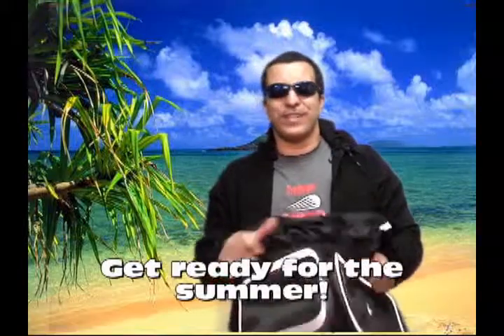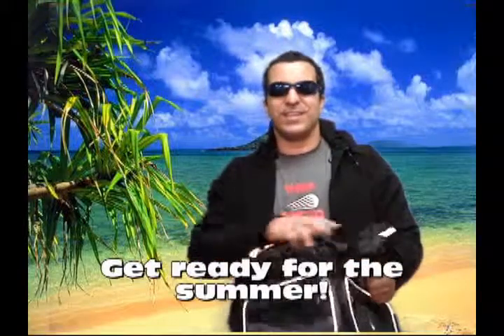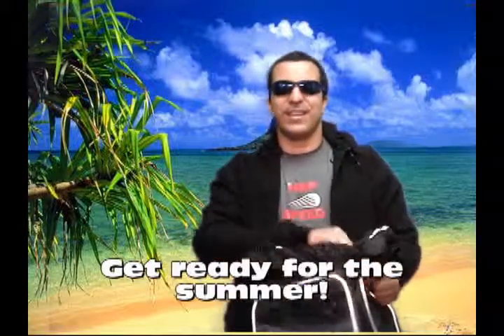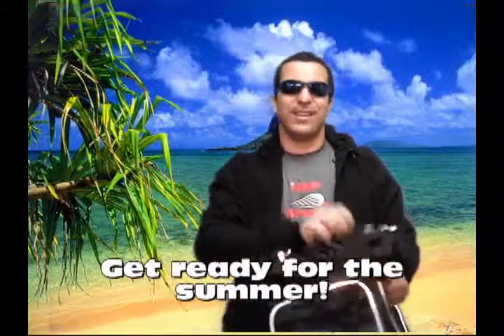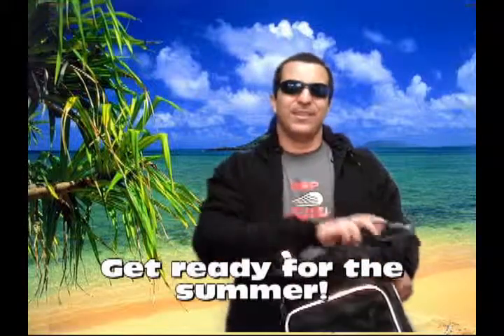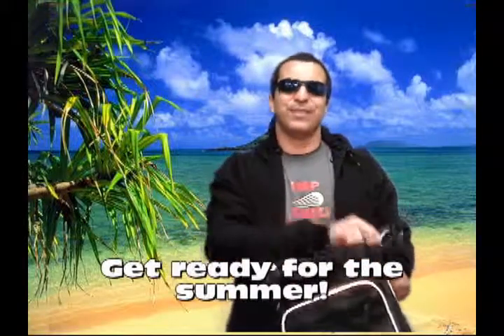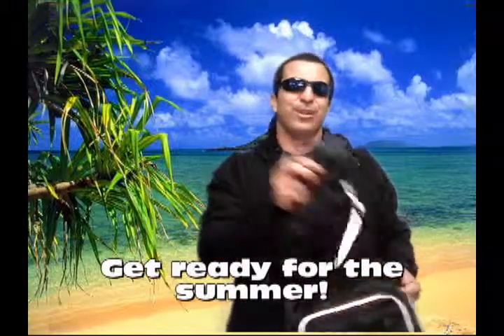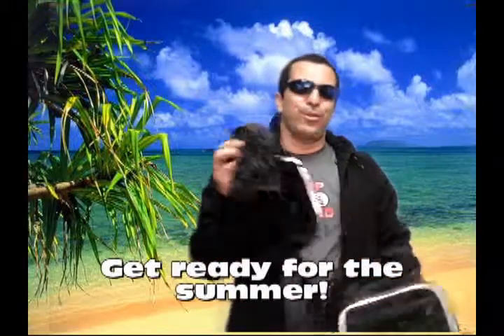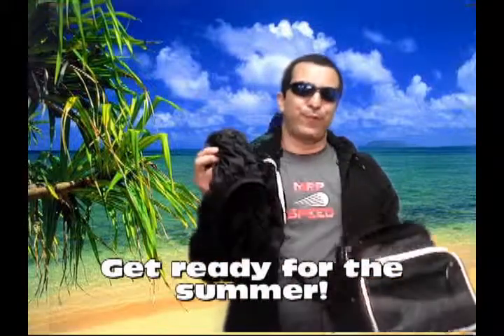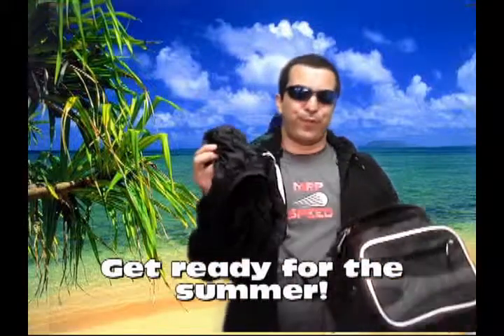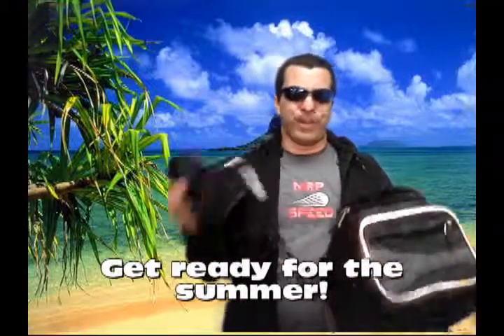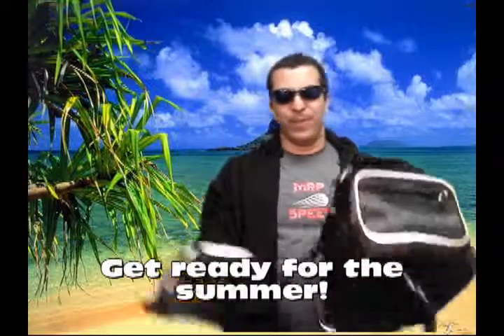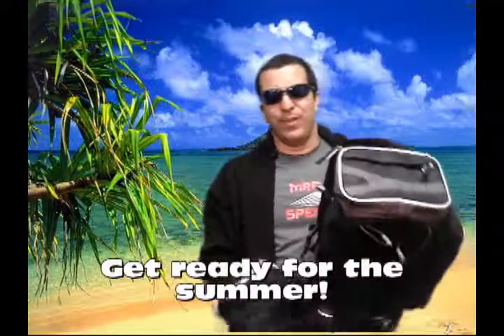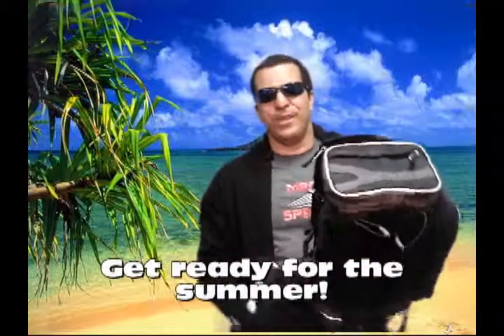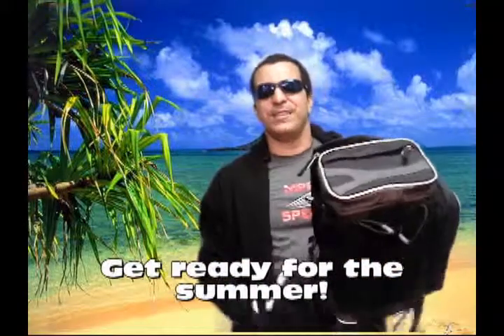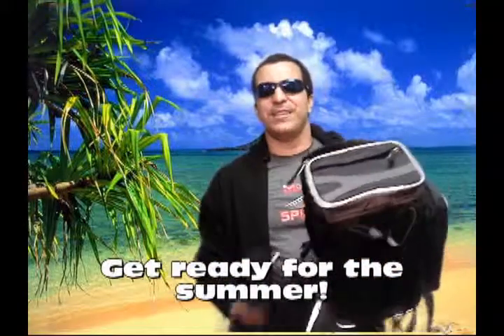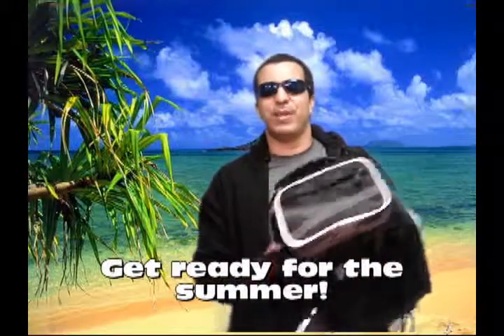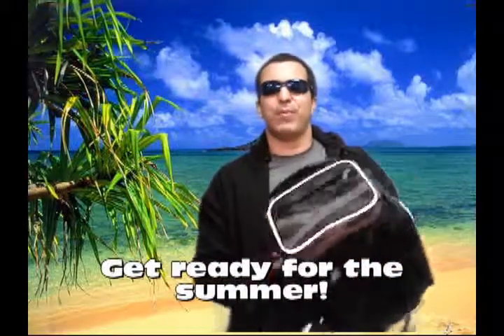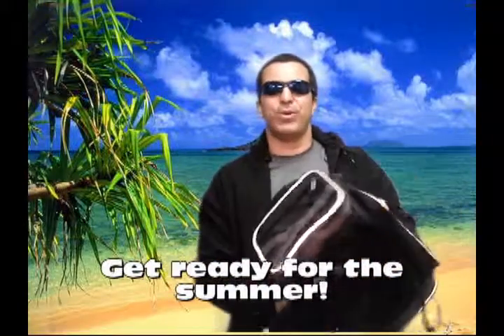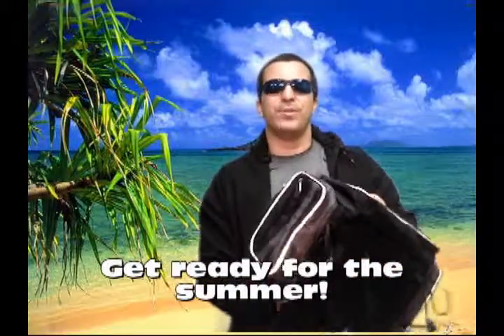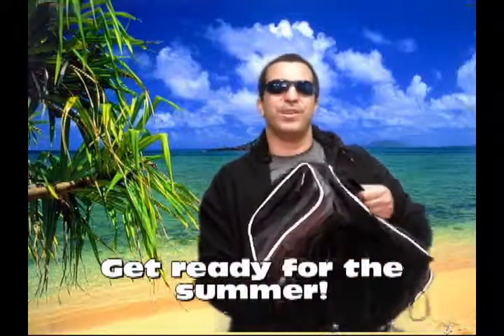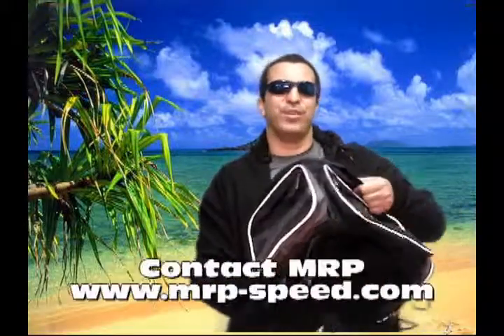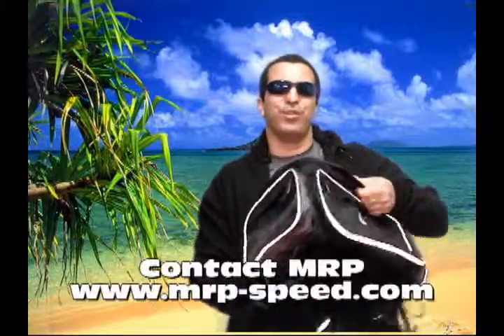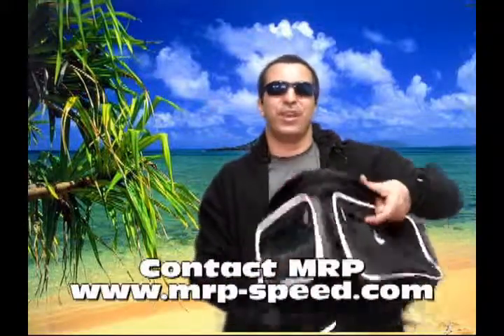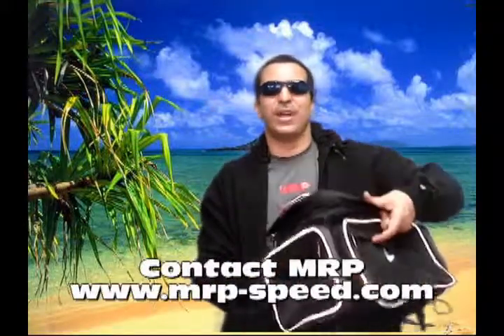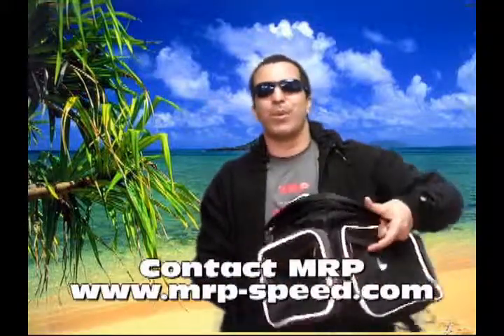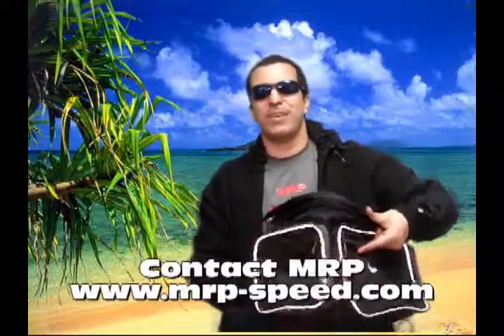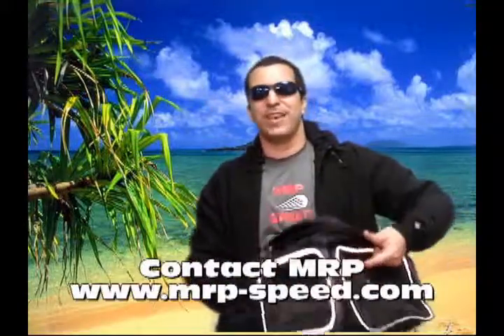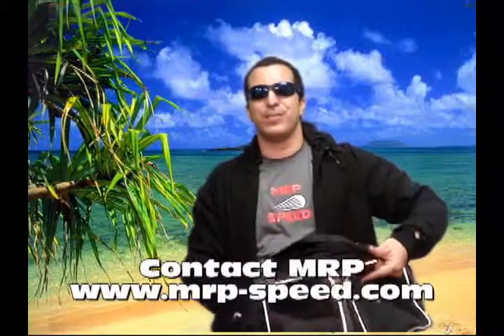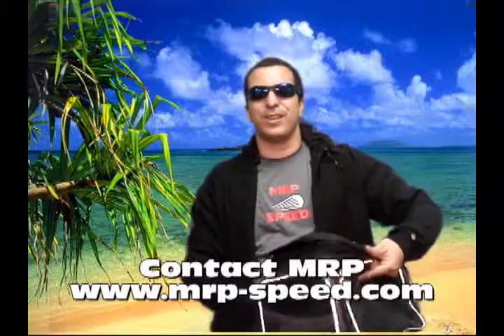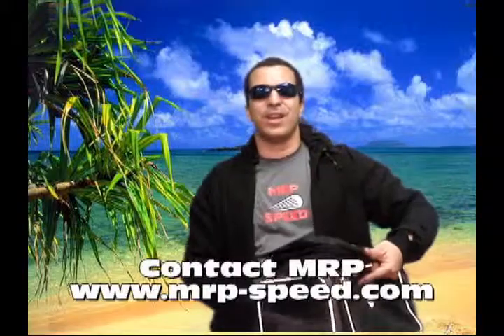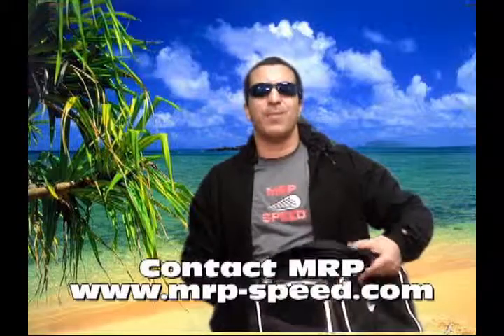It's fantastic — and this is included for free. You can get these at the MRP website, www.mrp-b.com.